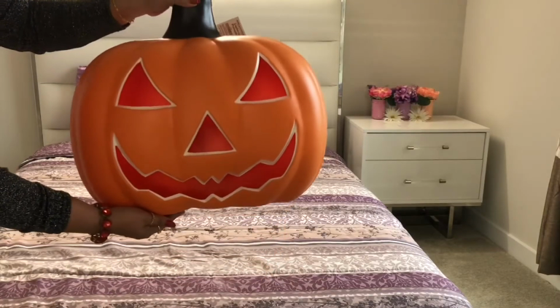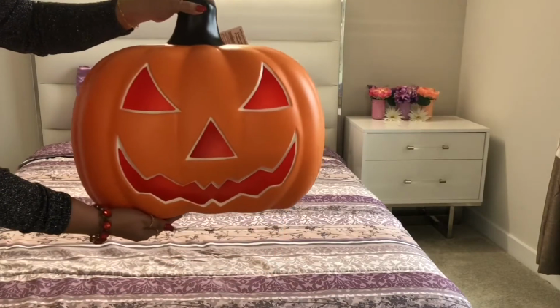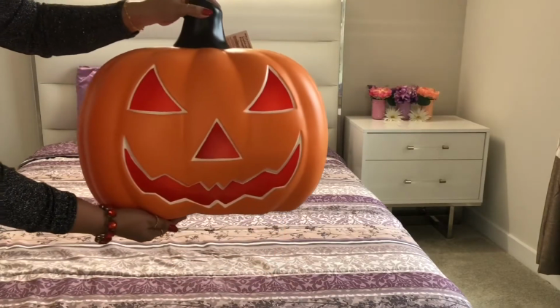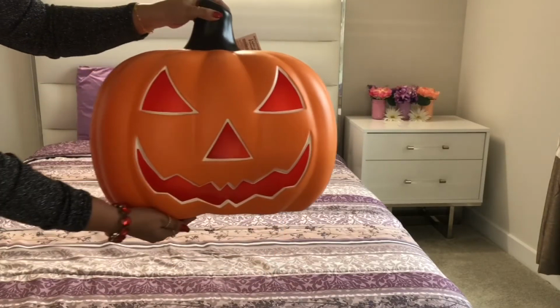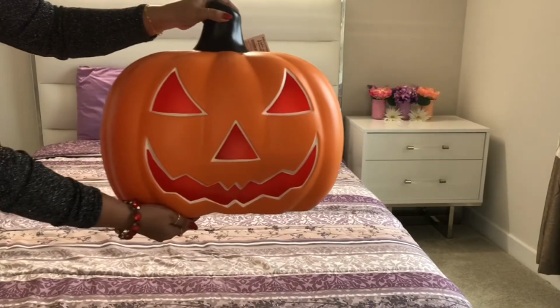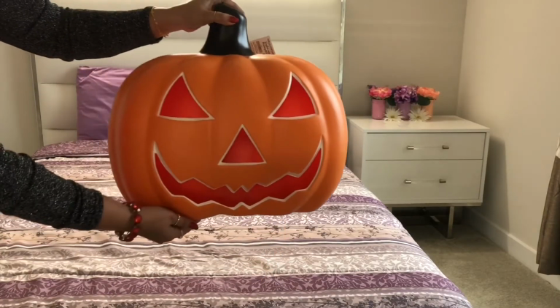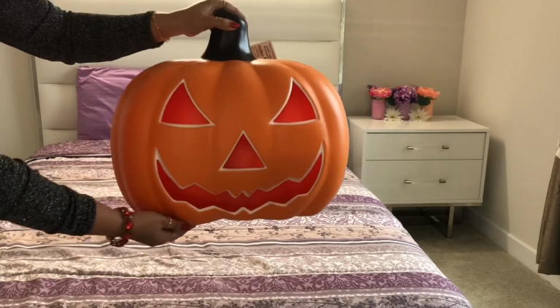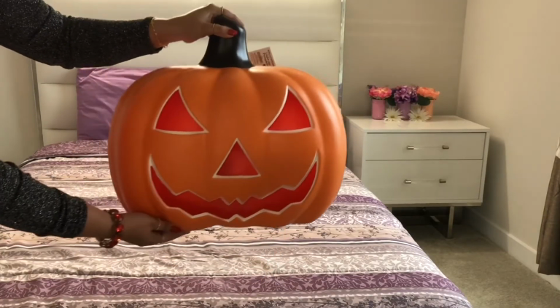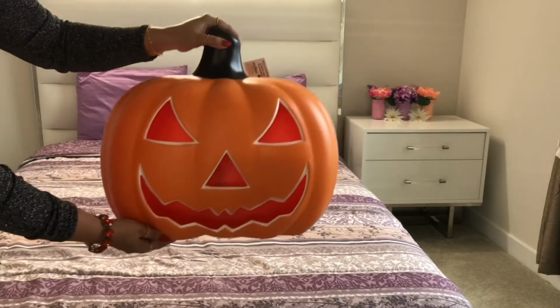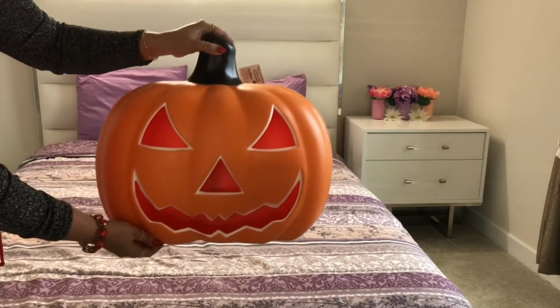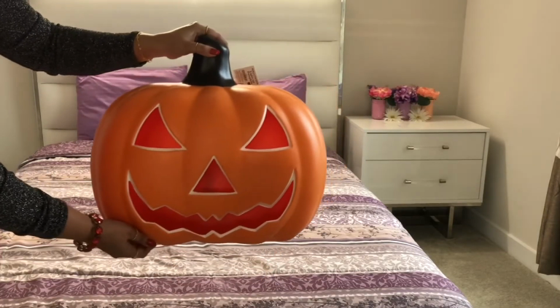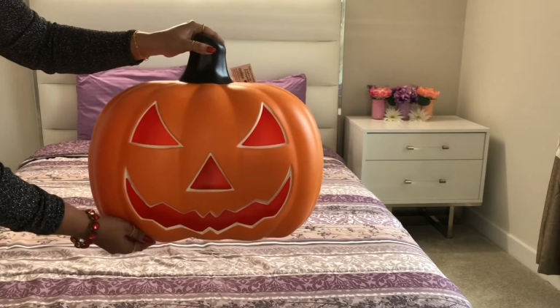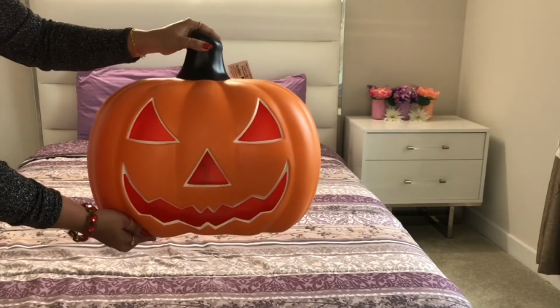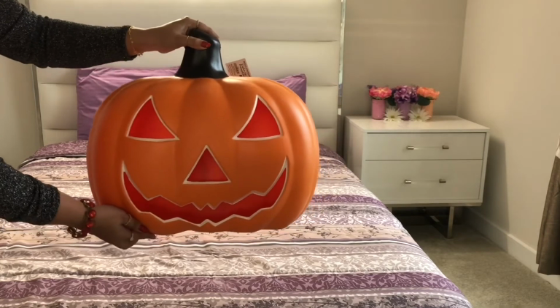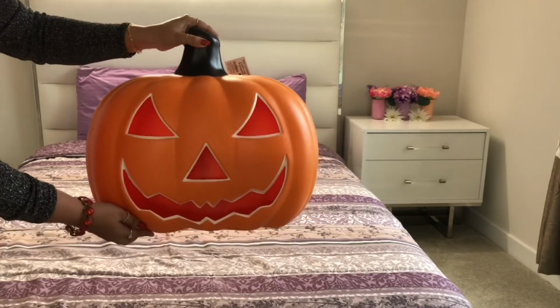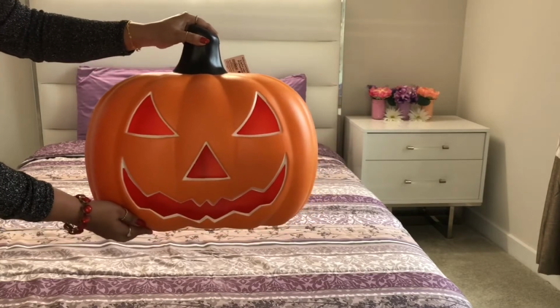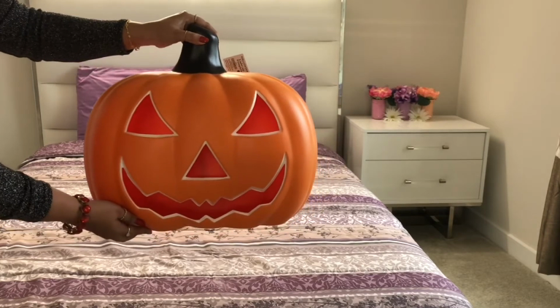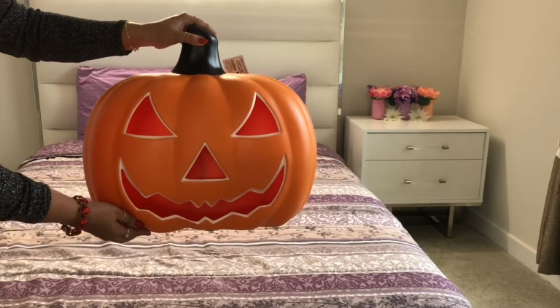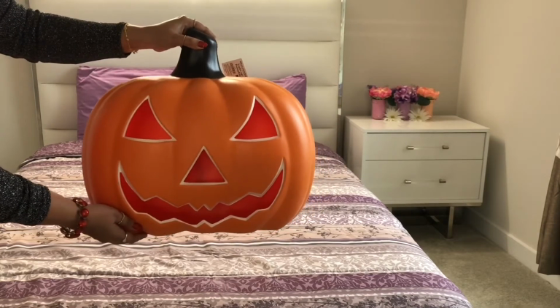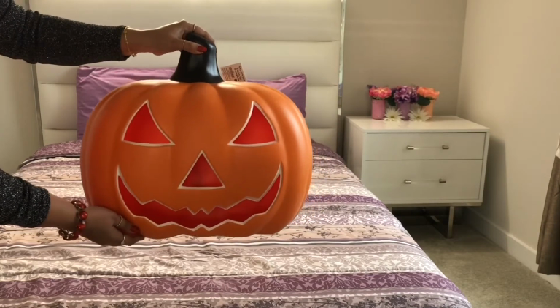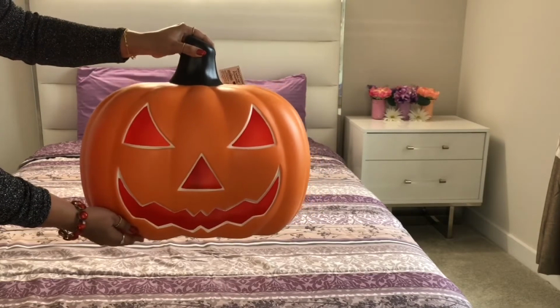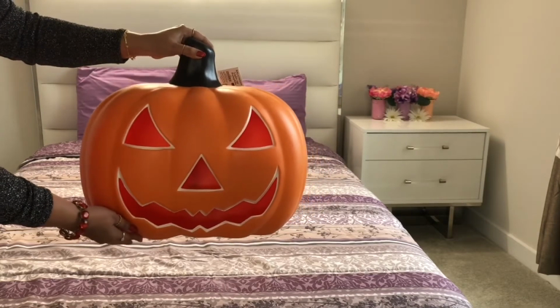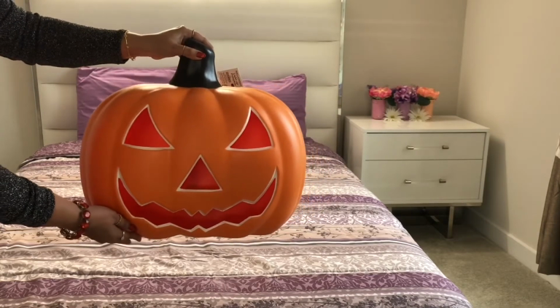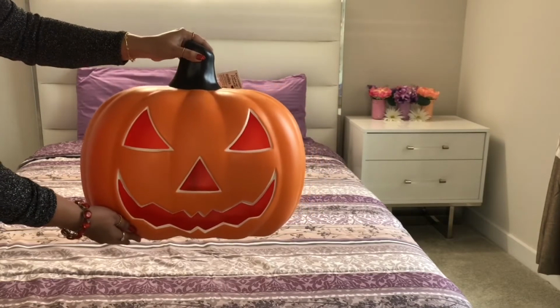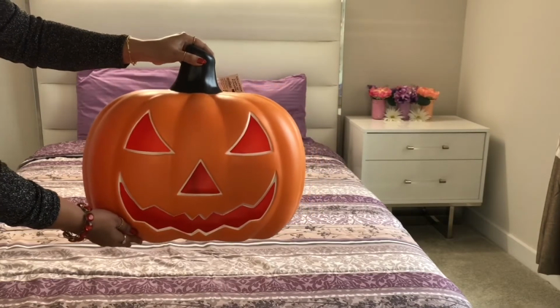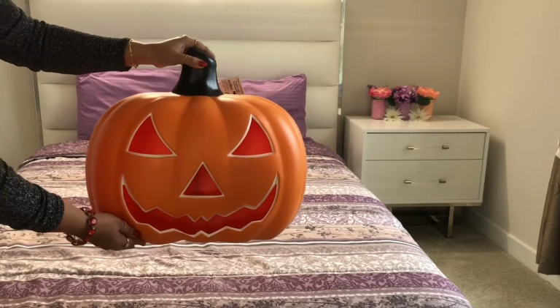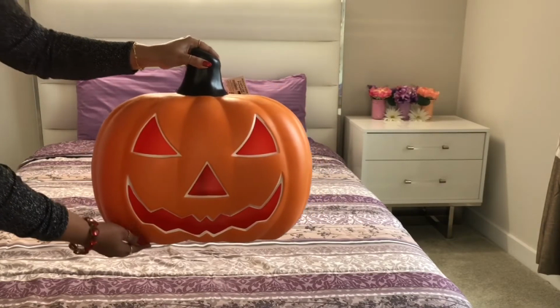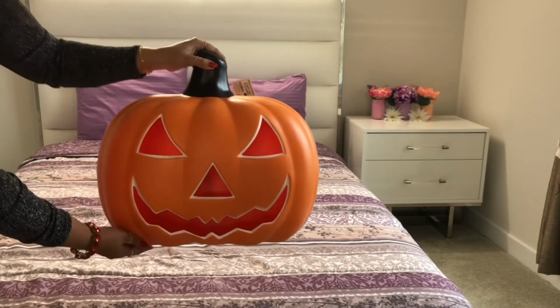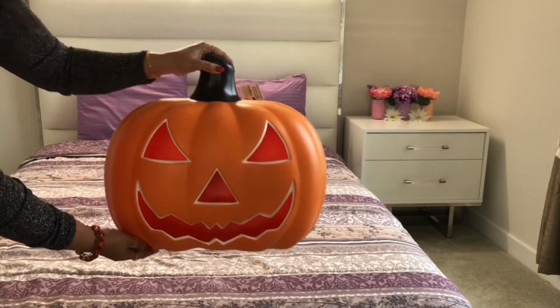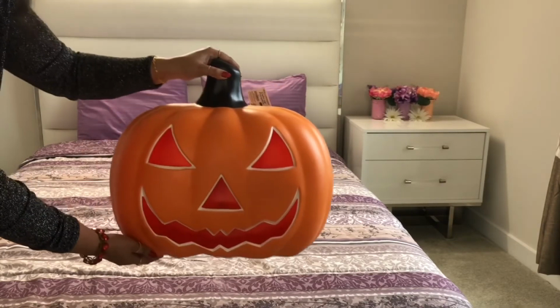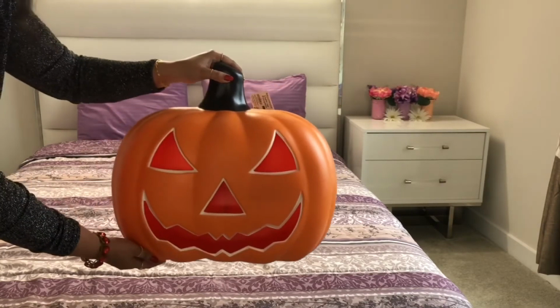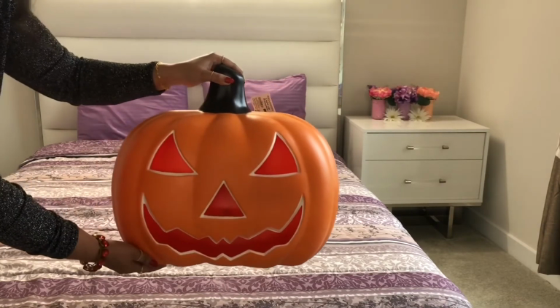Next, let's check out the Walmart stops. First up is this giant light-up pumpkin — let me switch it on and show you.